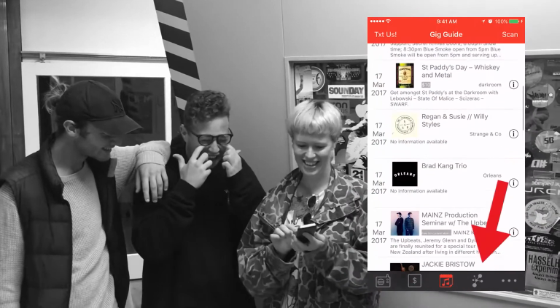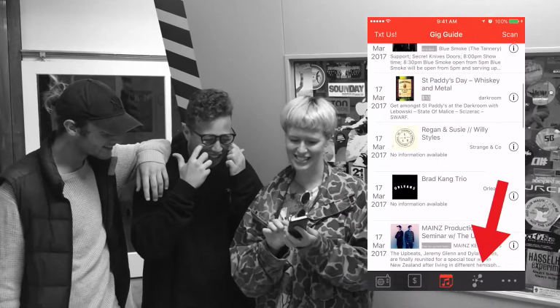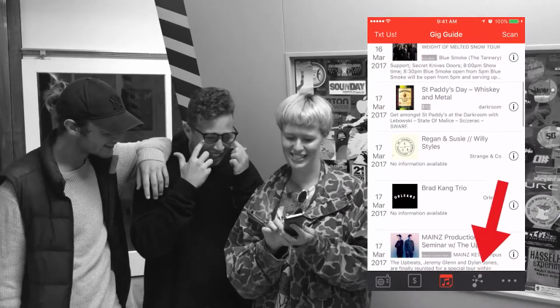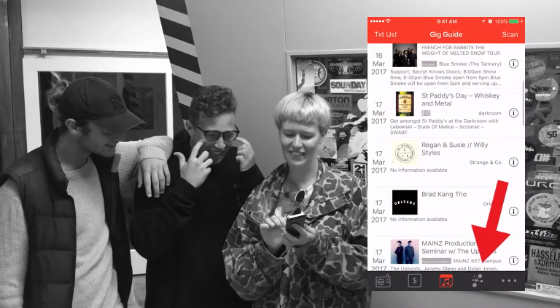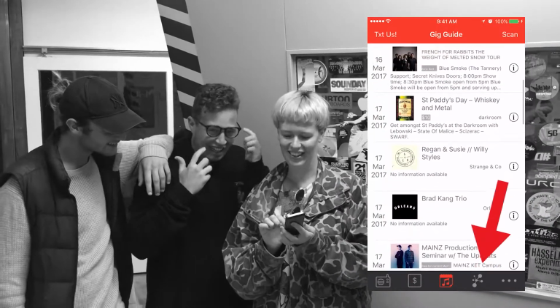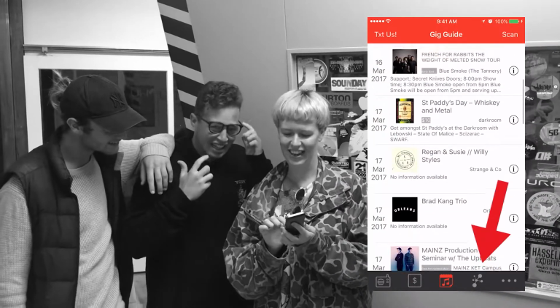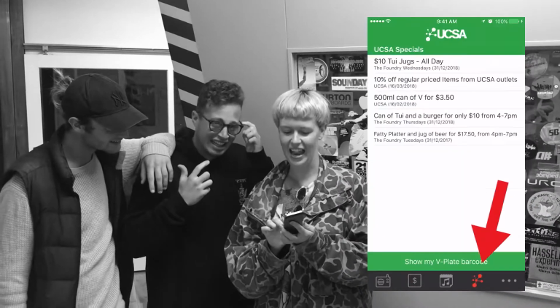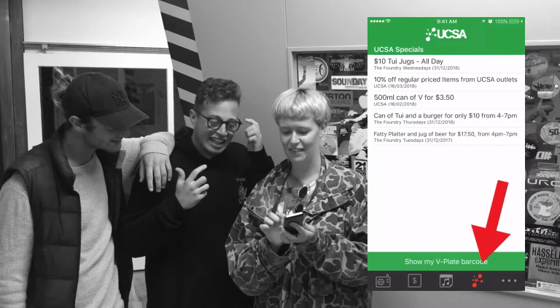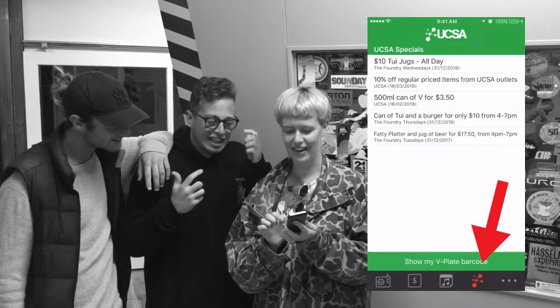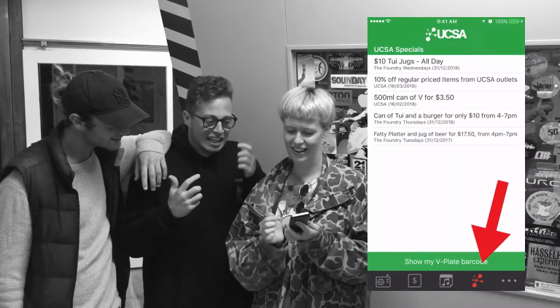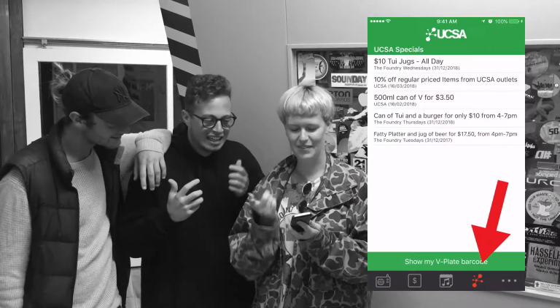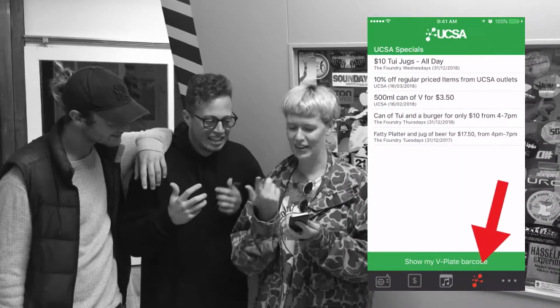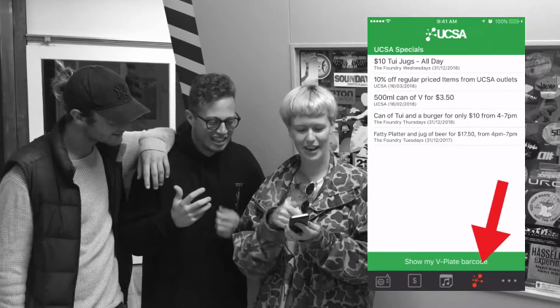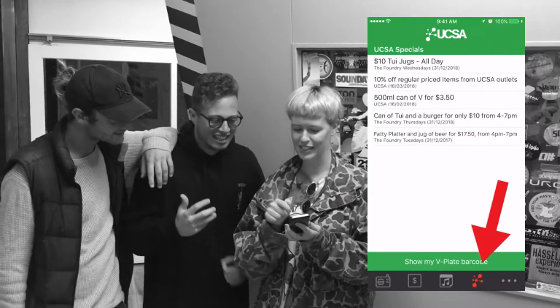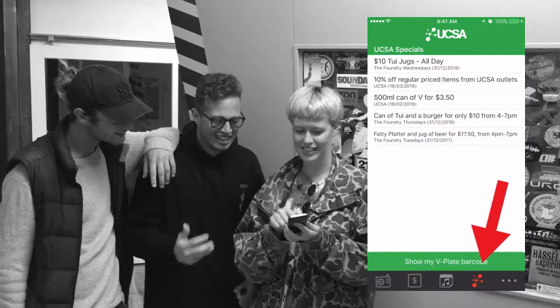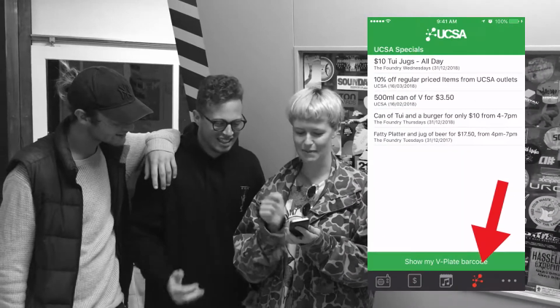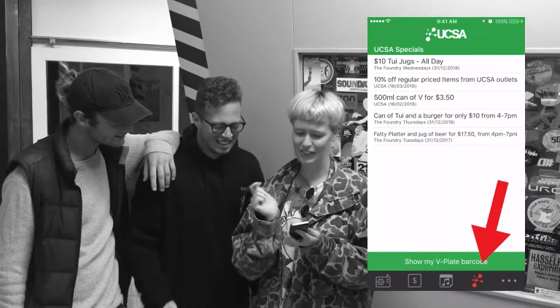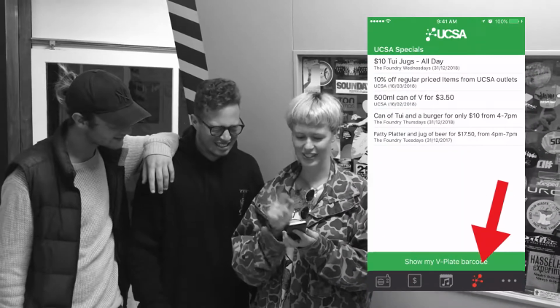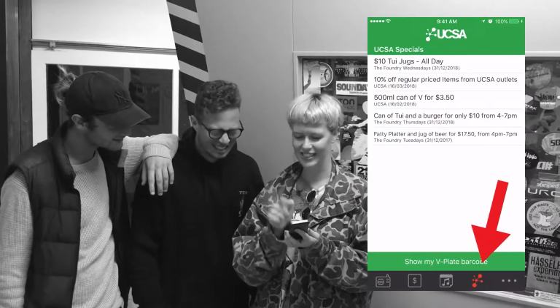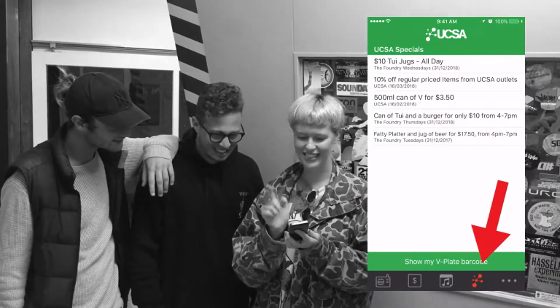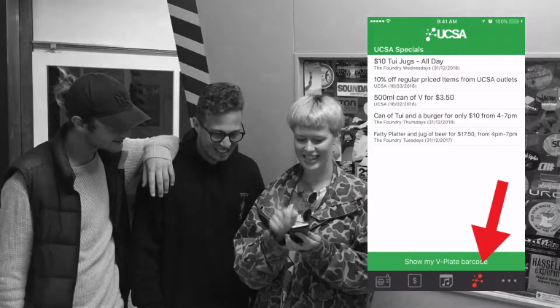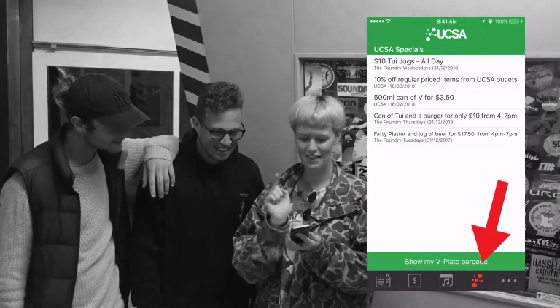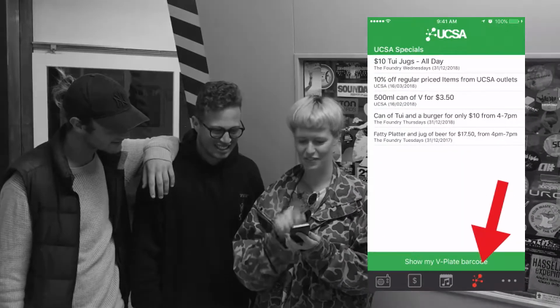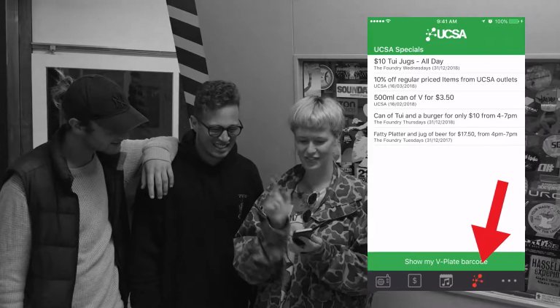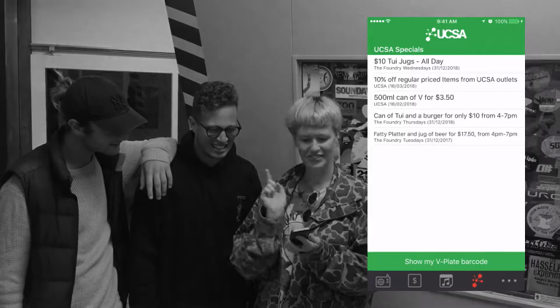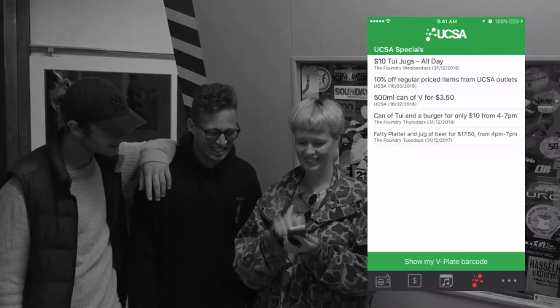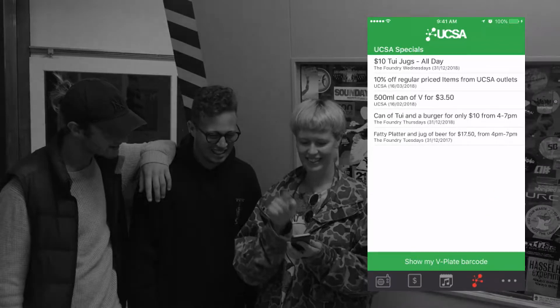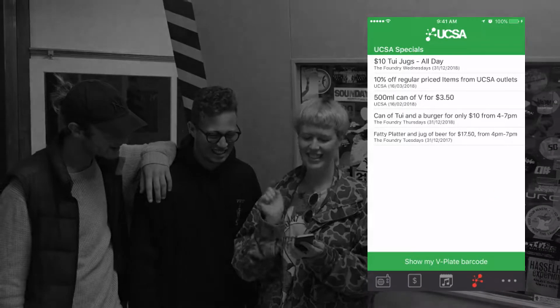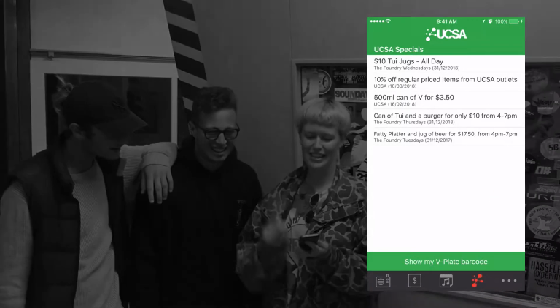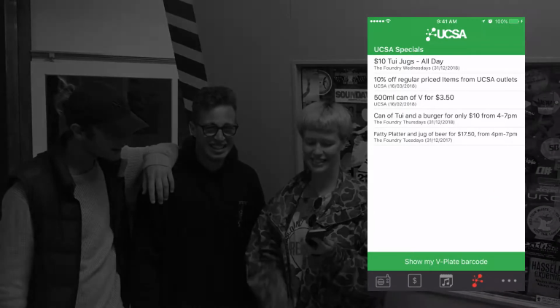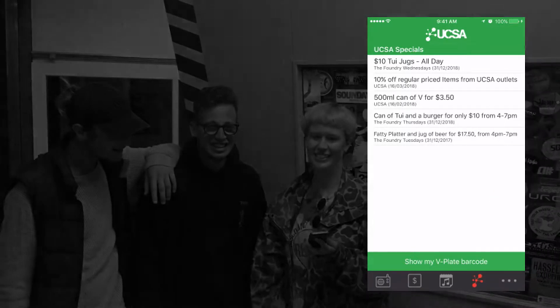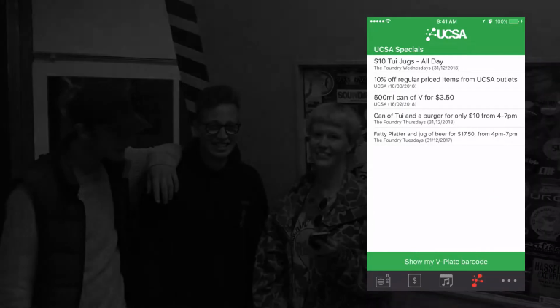And if you're a UC student, log in with your UC email and get your own special student discounts around campus.